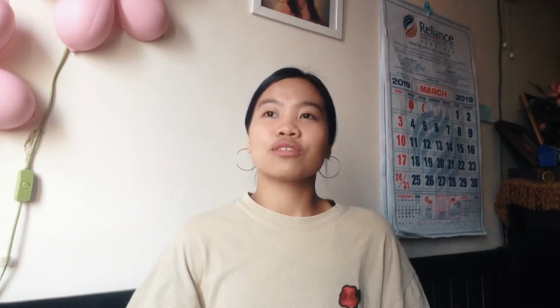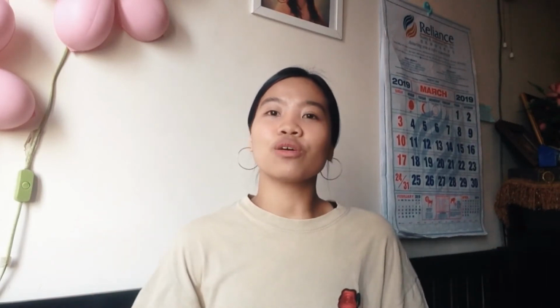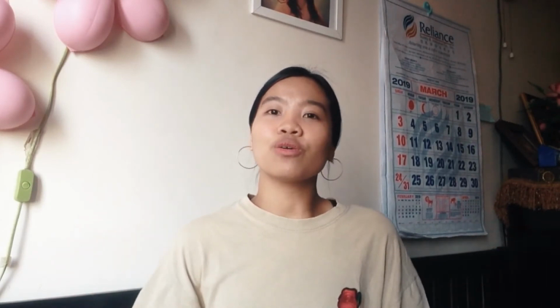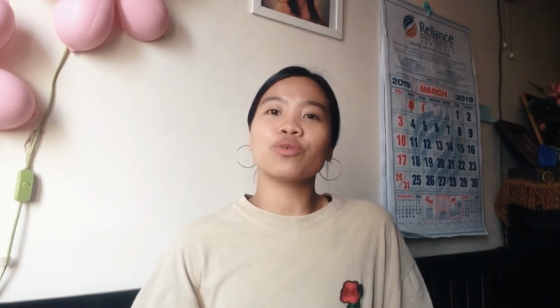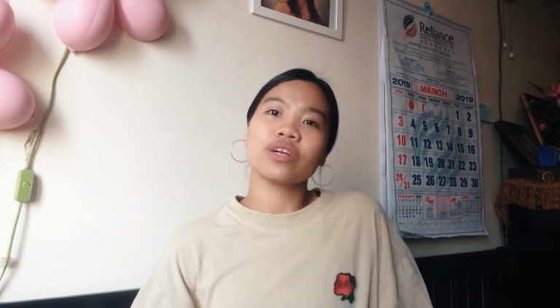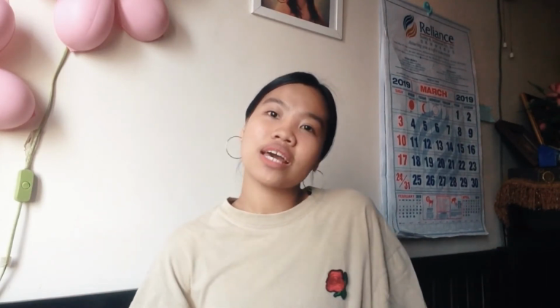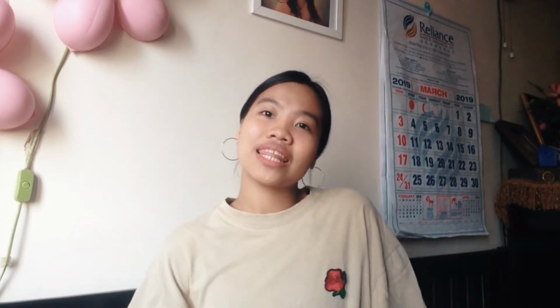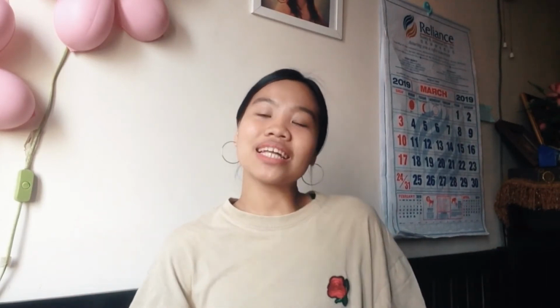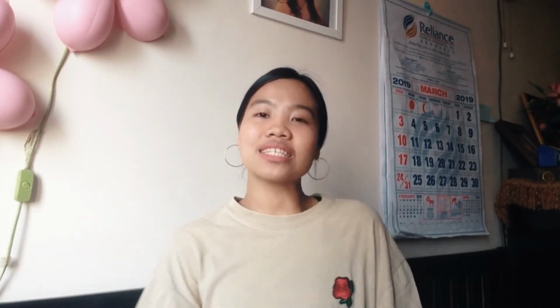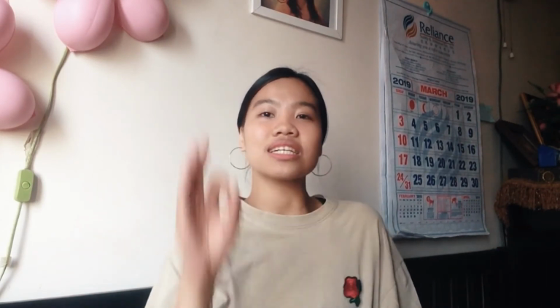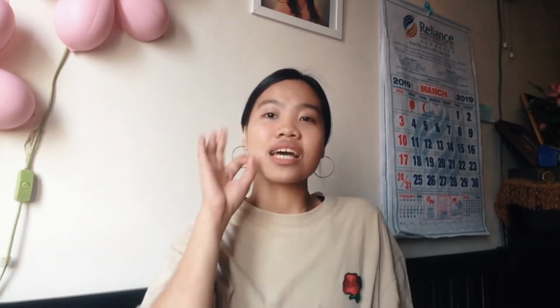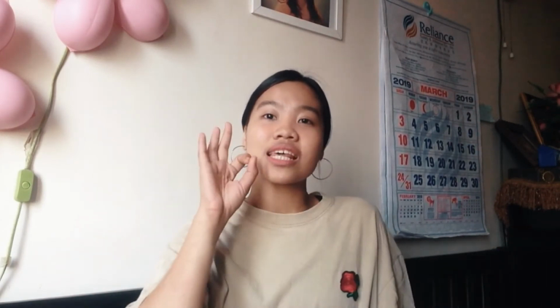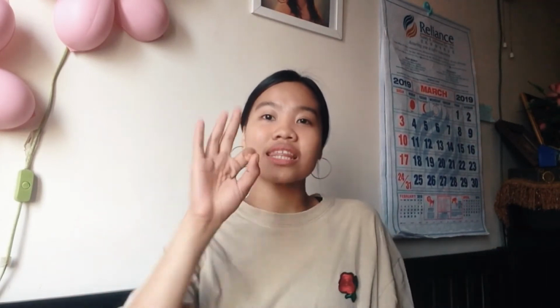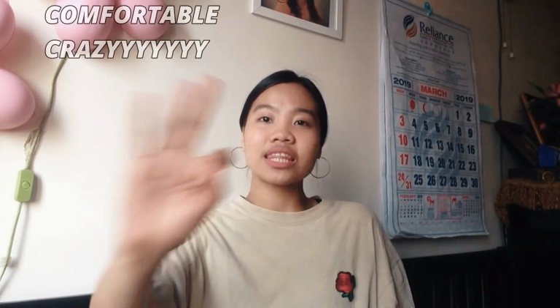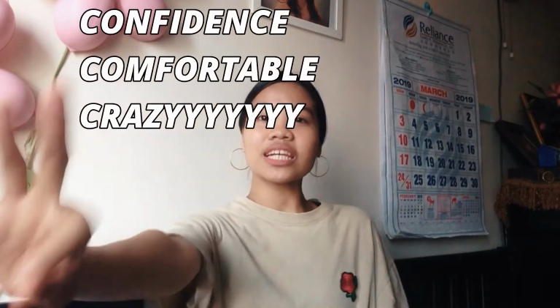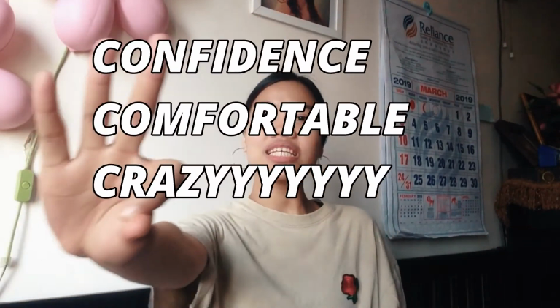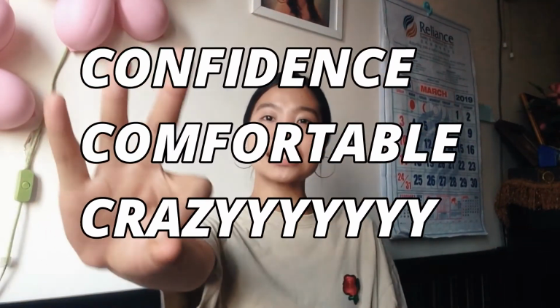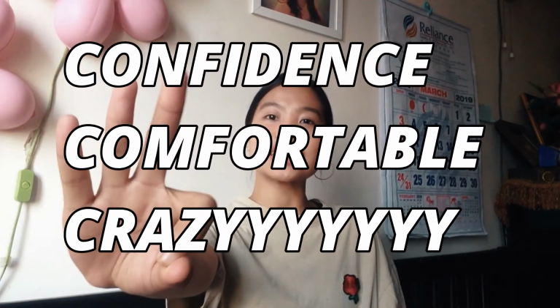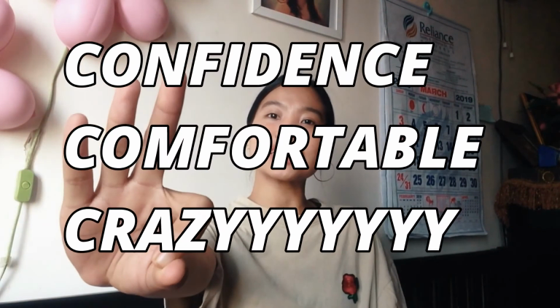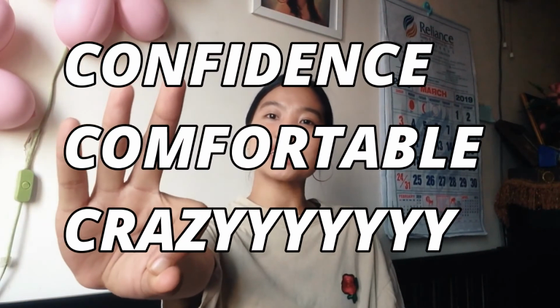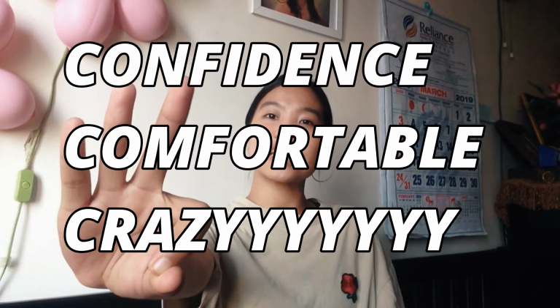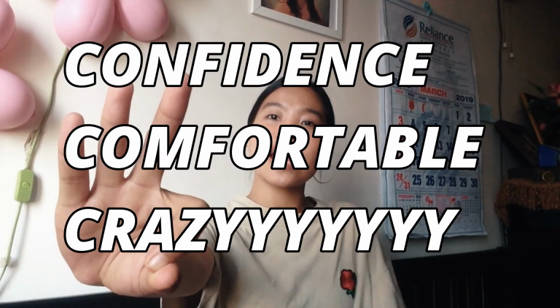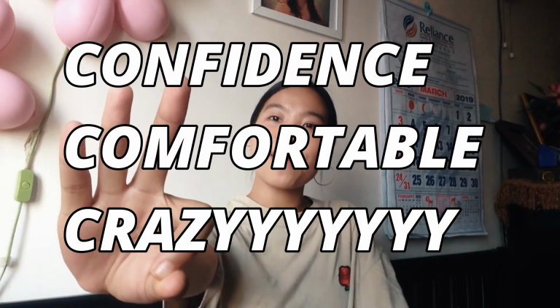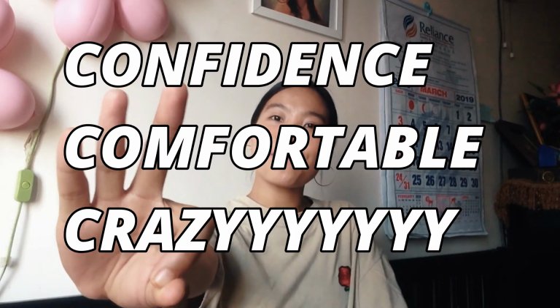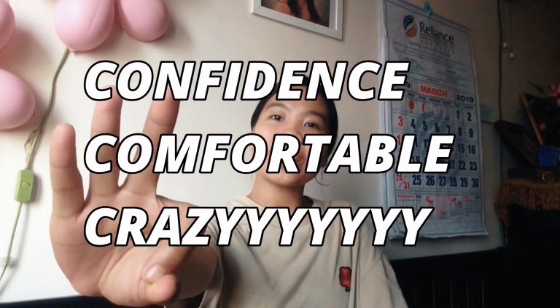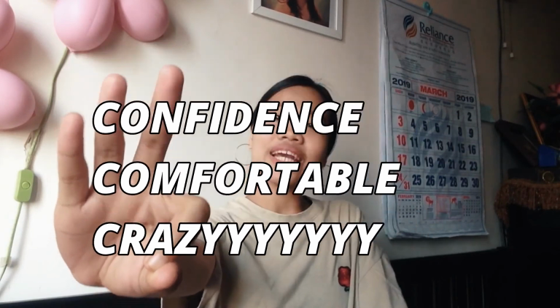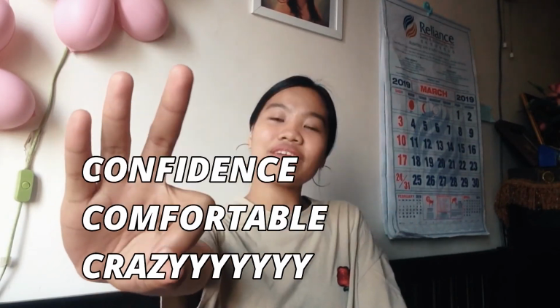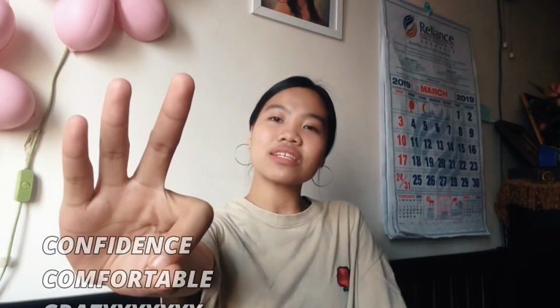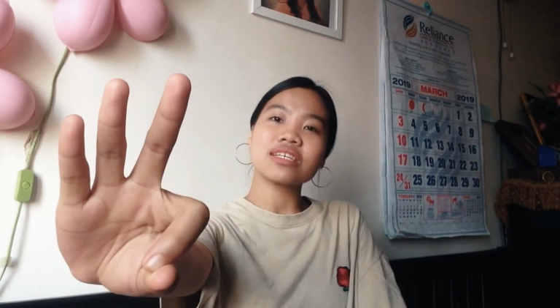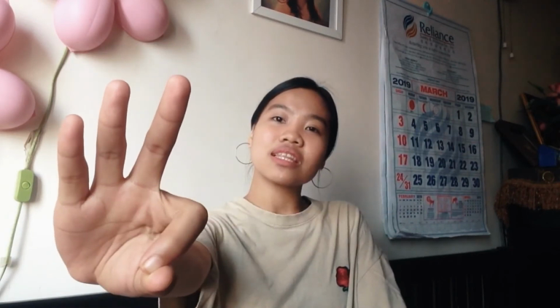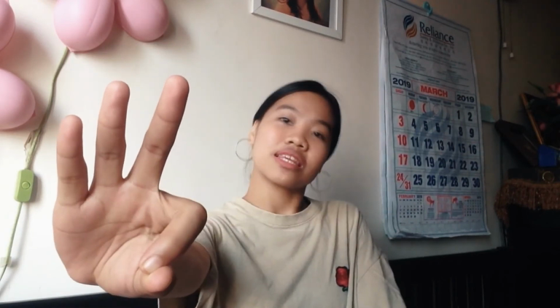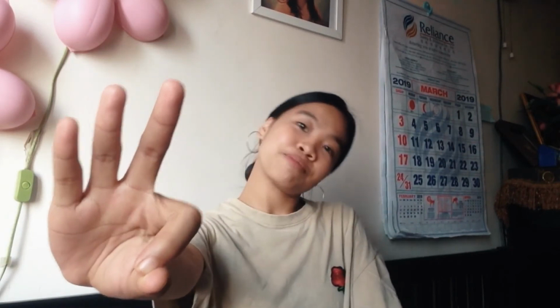So those are the three C's of my Cavi tips!